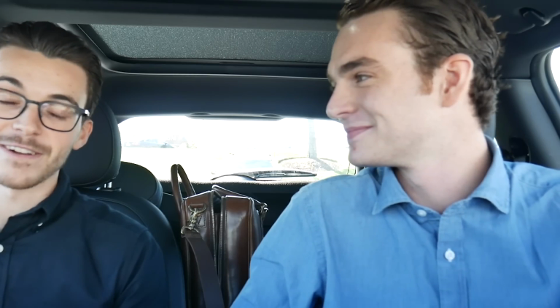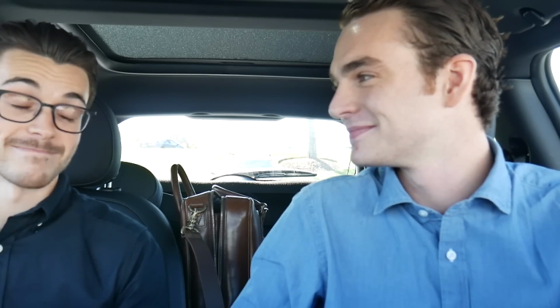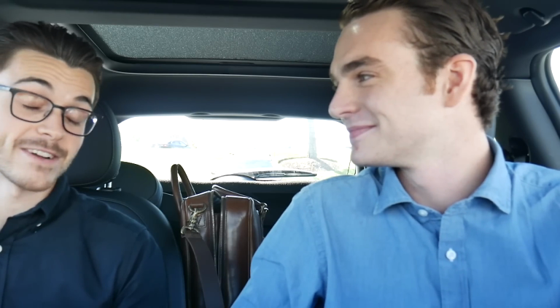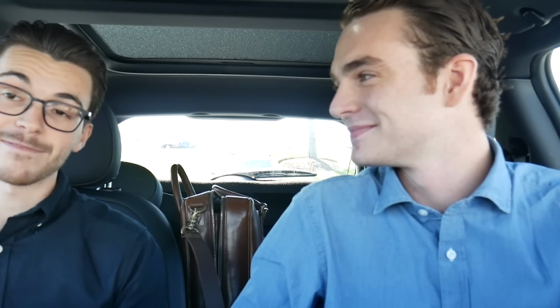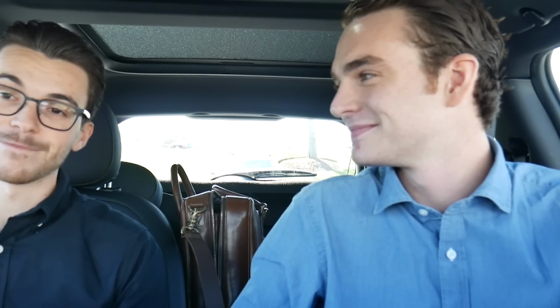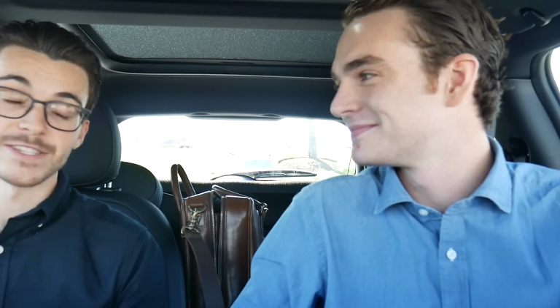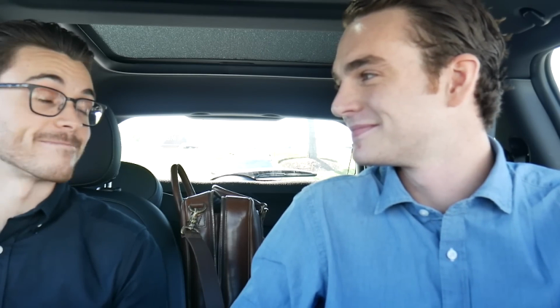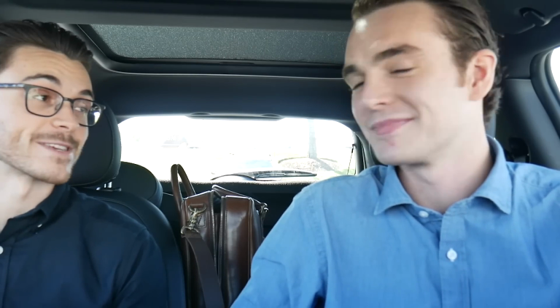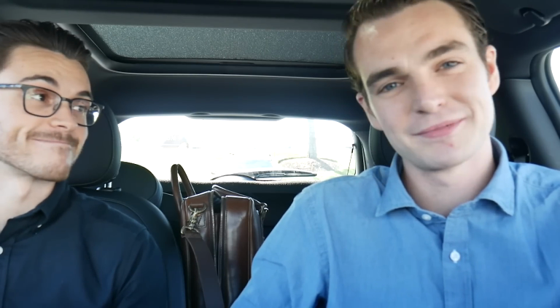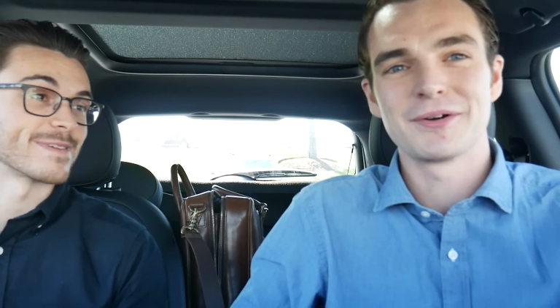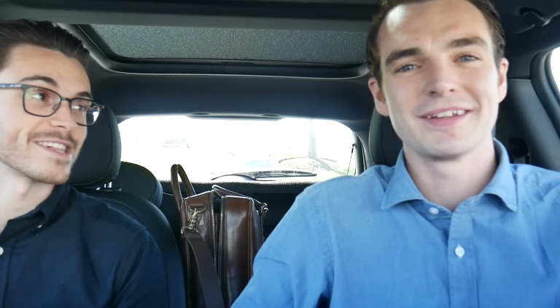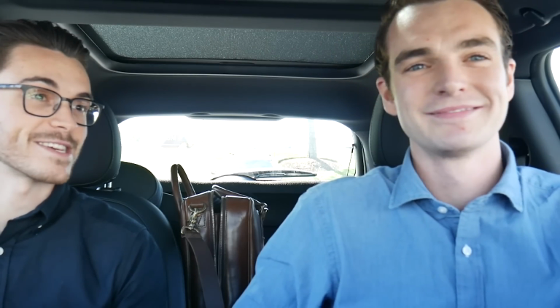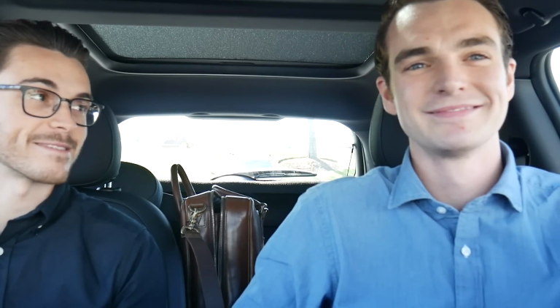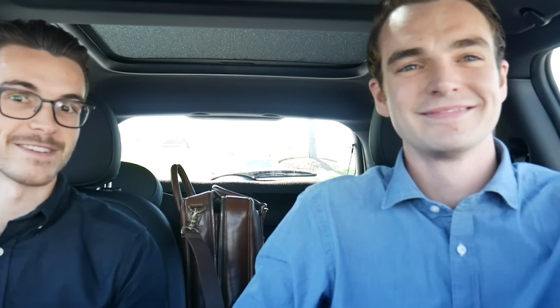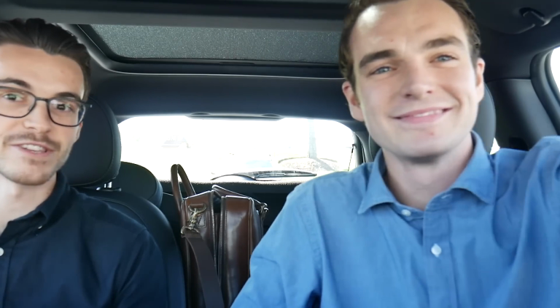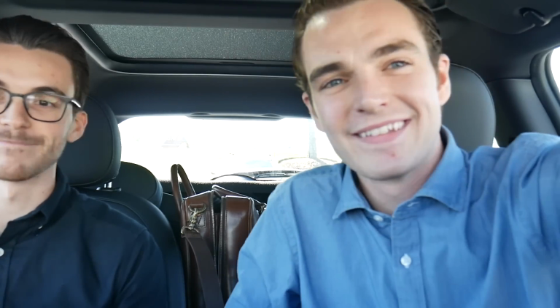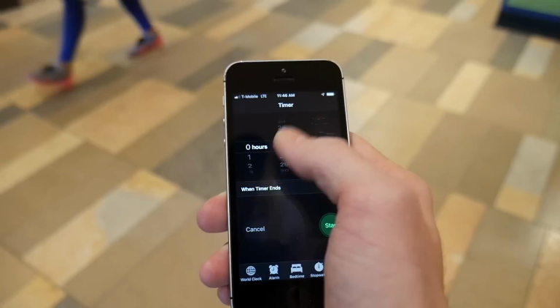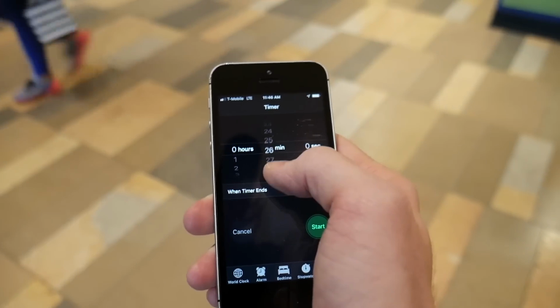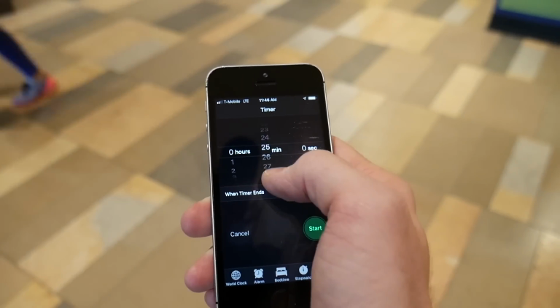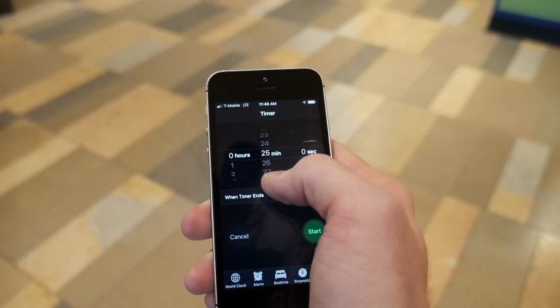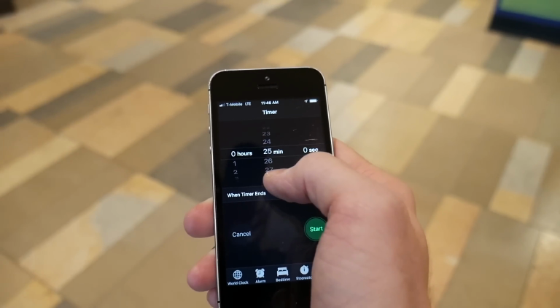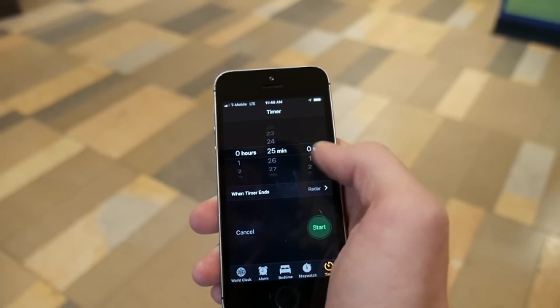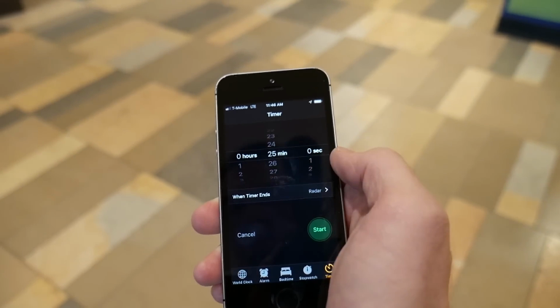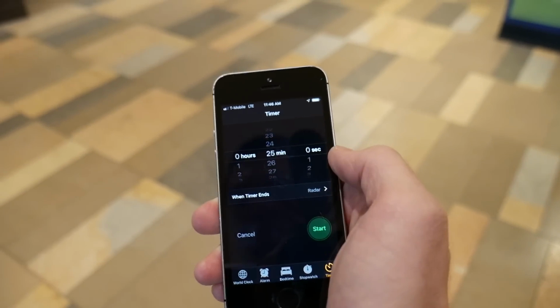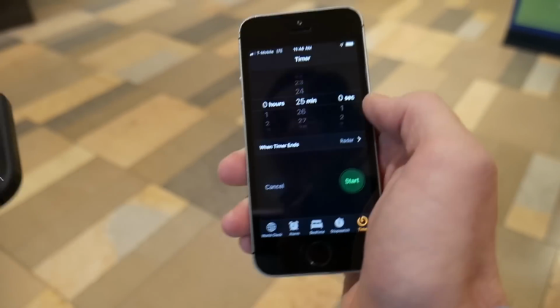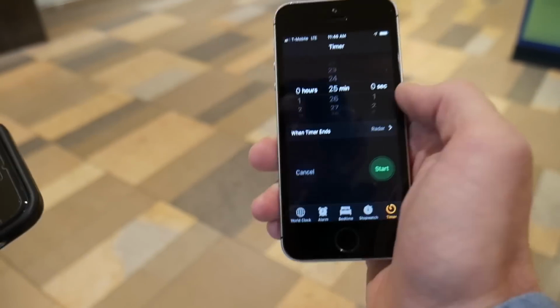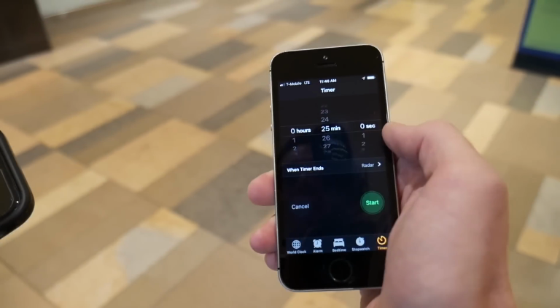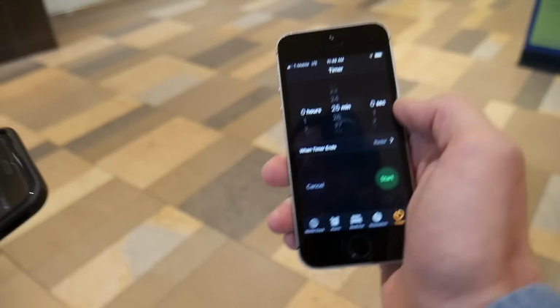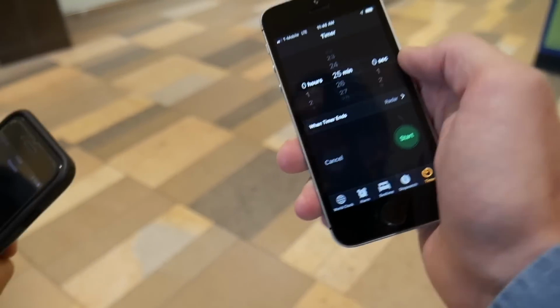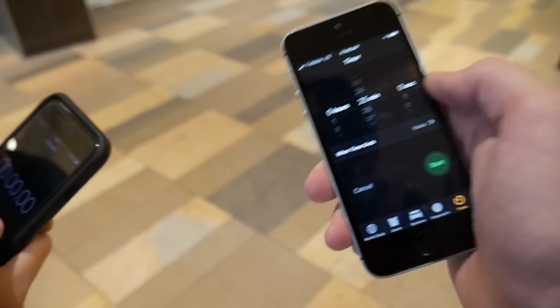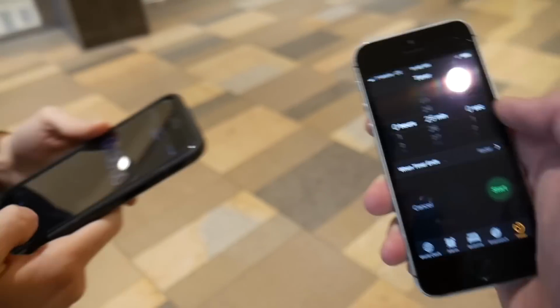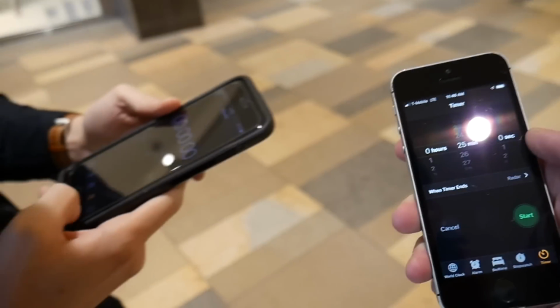Alright John, it's on — best of luck to you, man. You're gonna lose. We set a timer for 25 minutes and you've gotta be back at this spot.